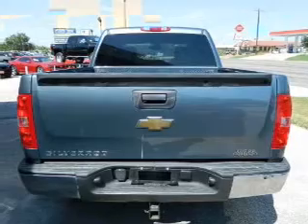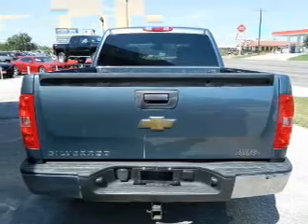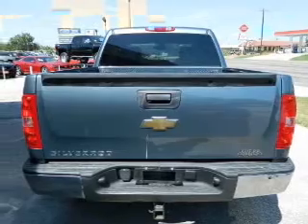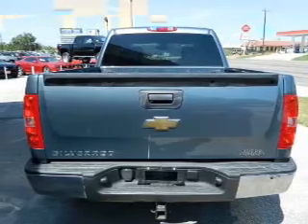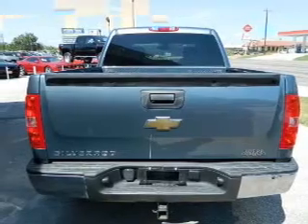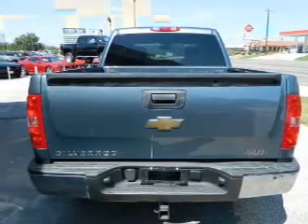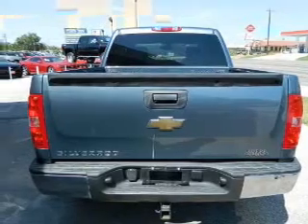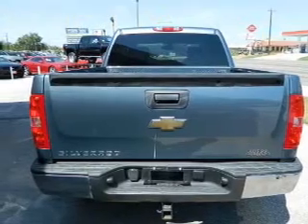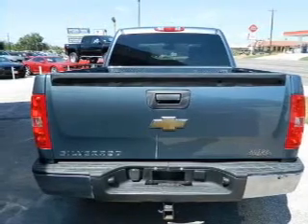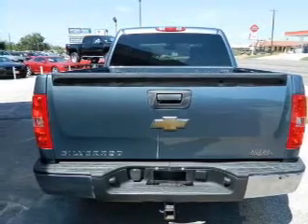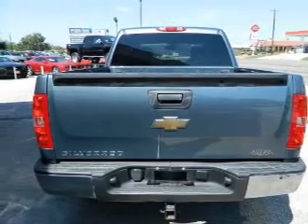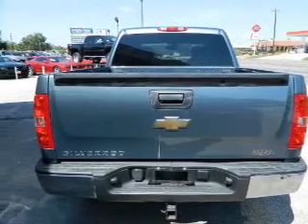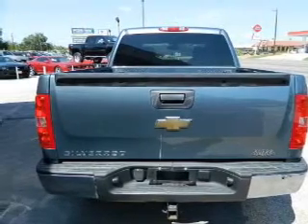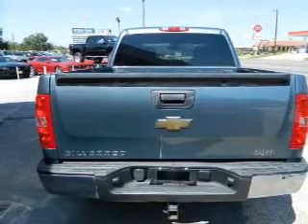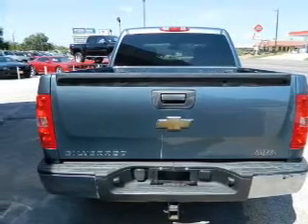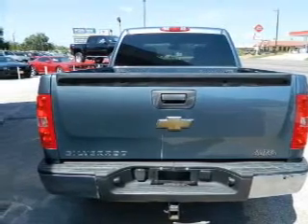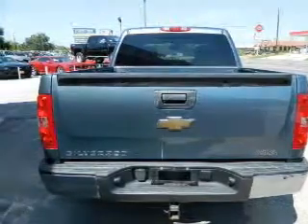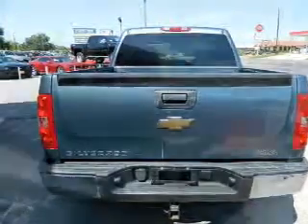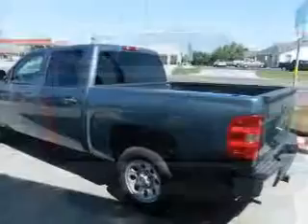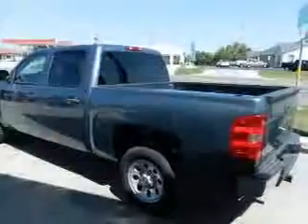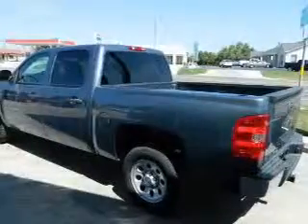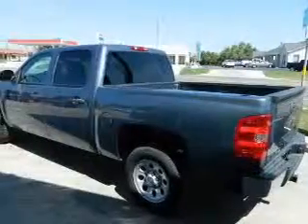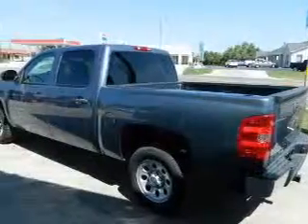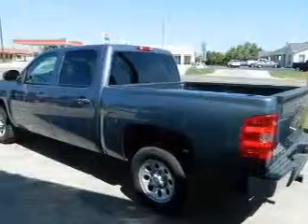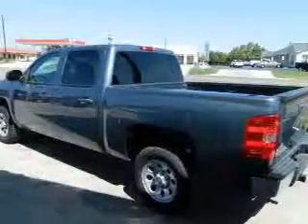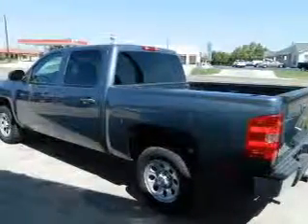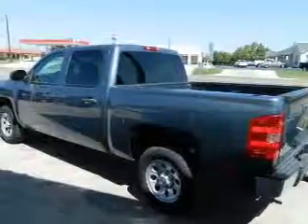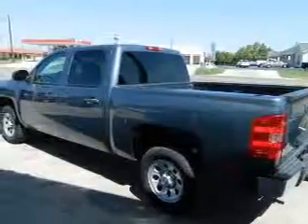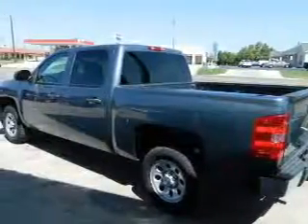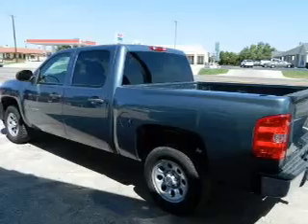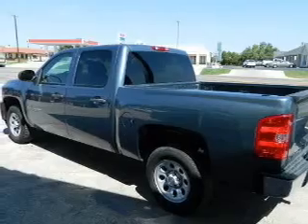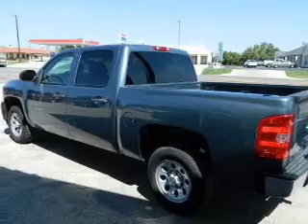Power door locks, cruise control, power steering, air conditioning. Call today to schedule a test drive.